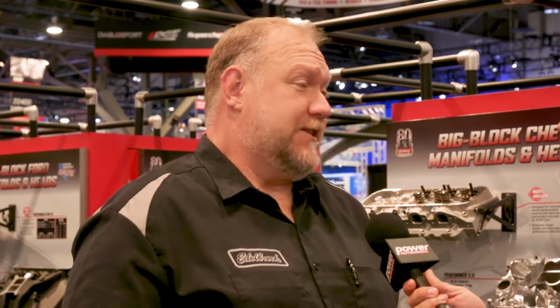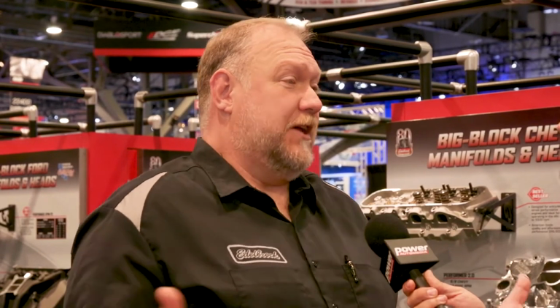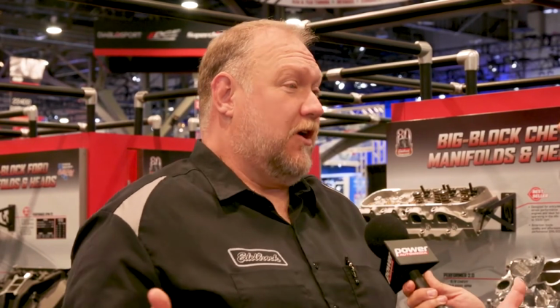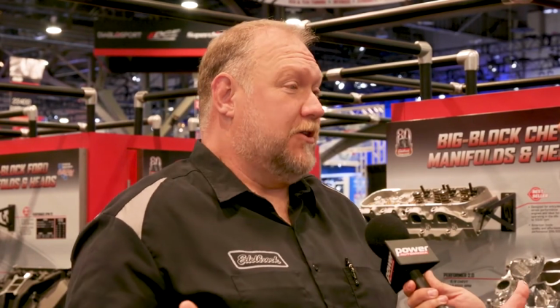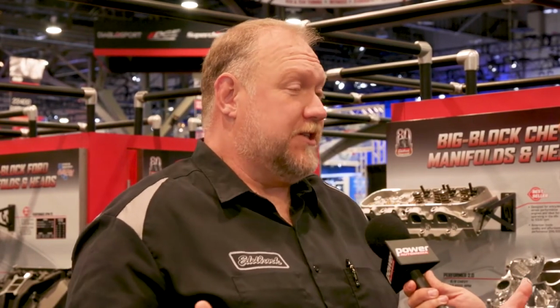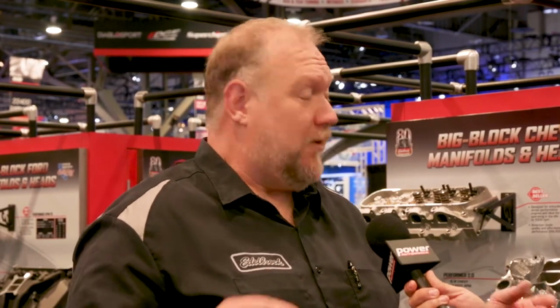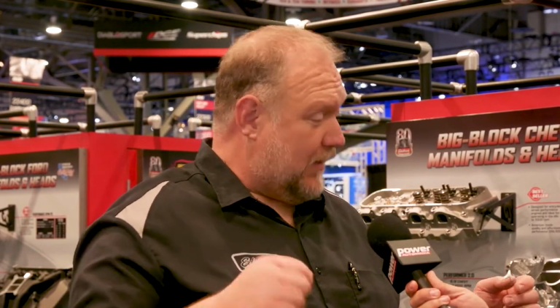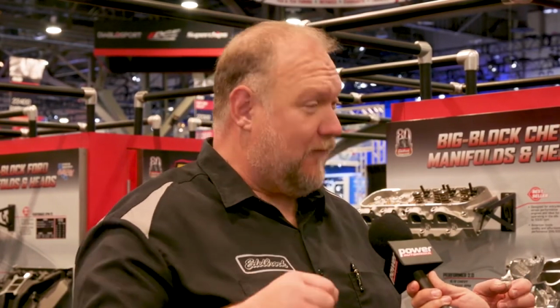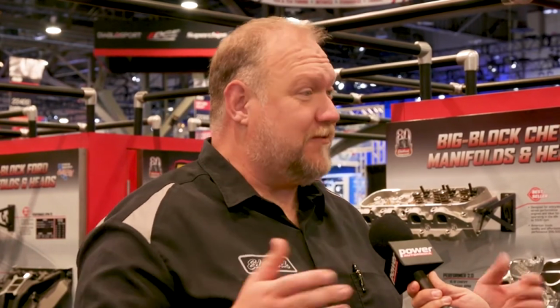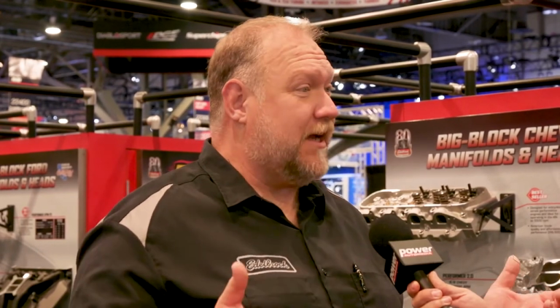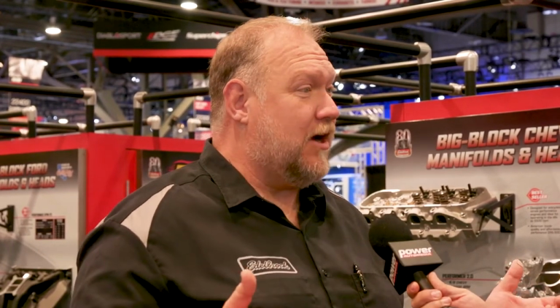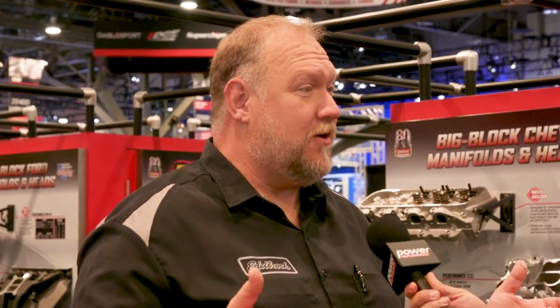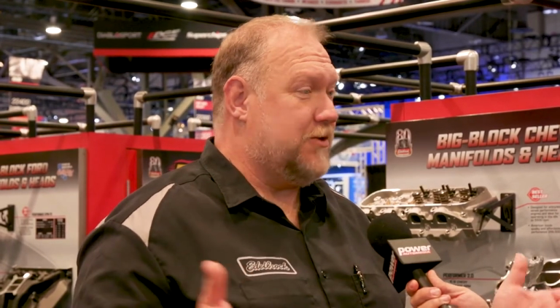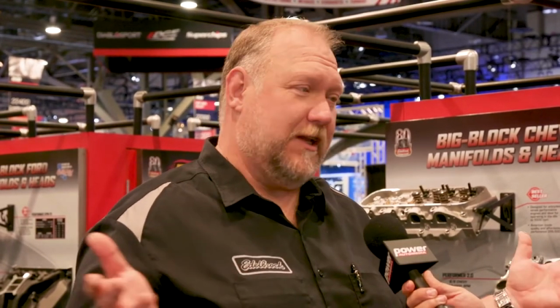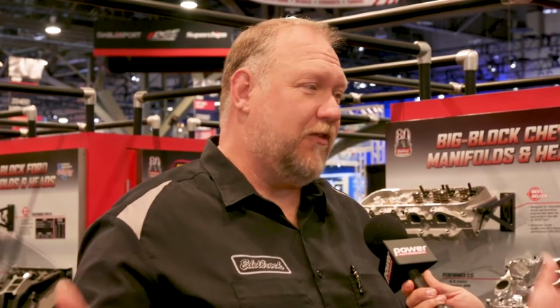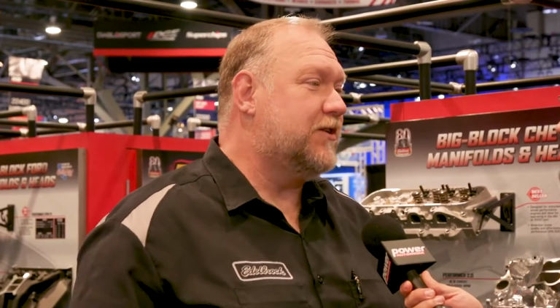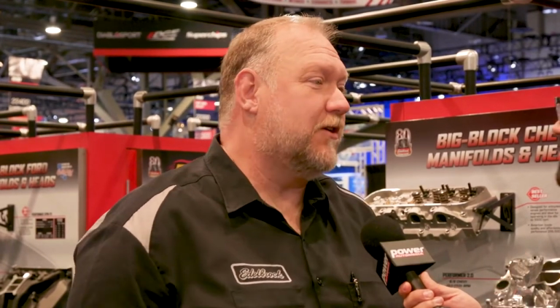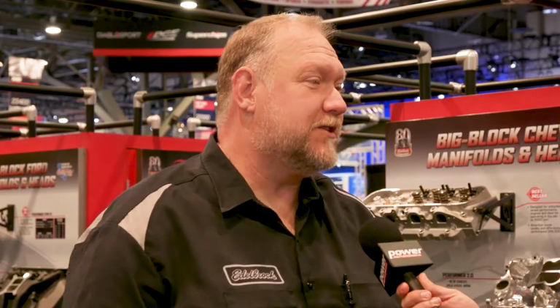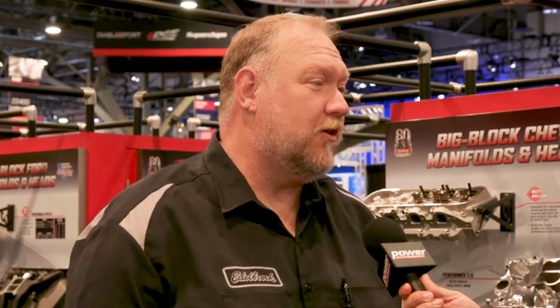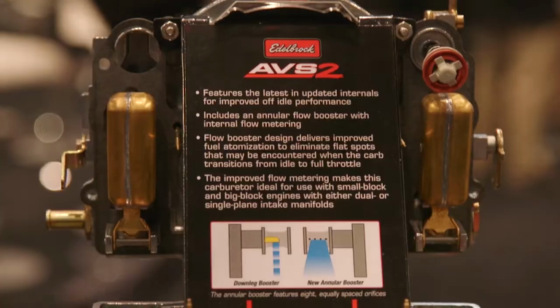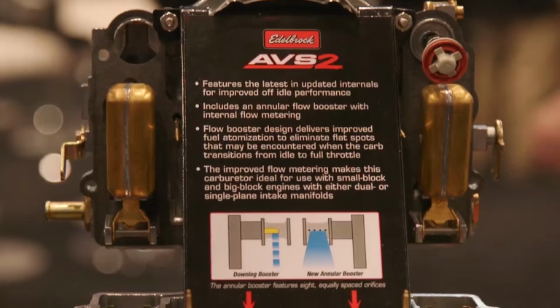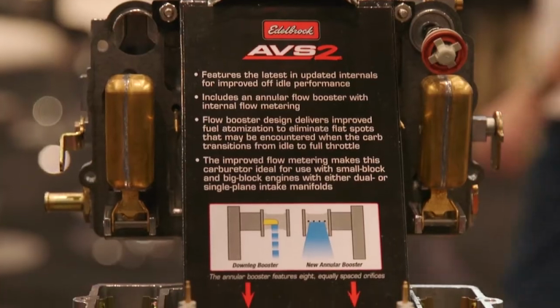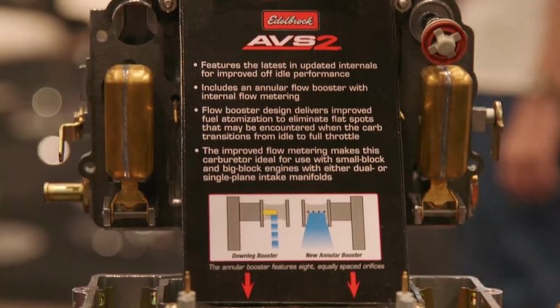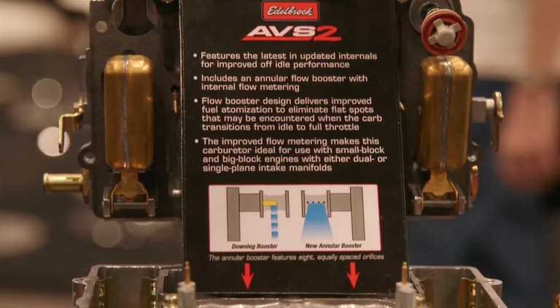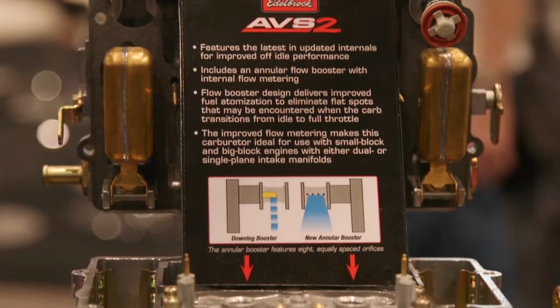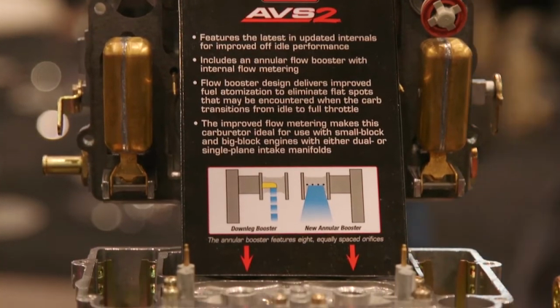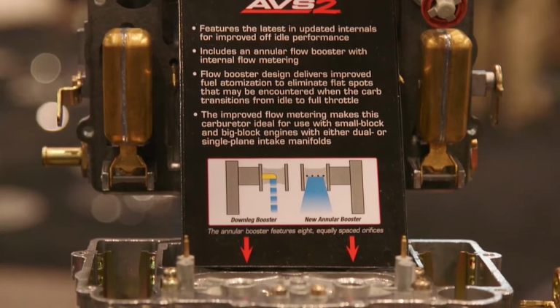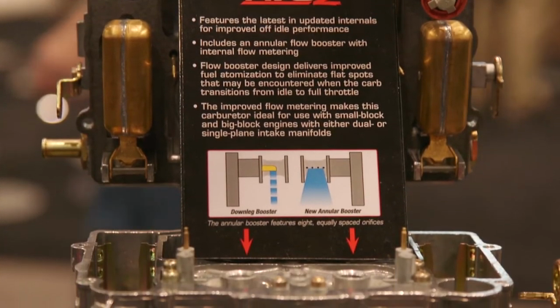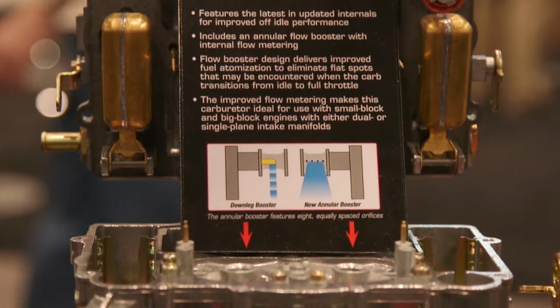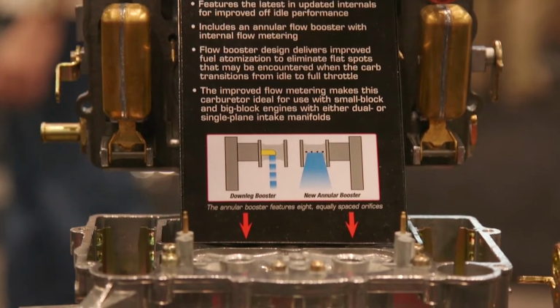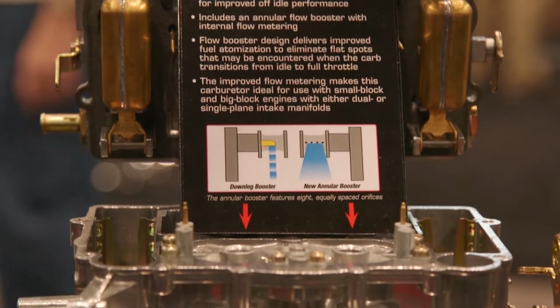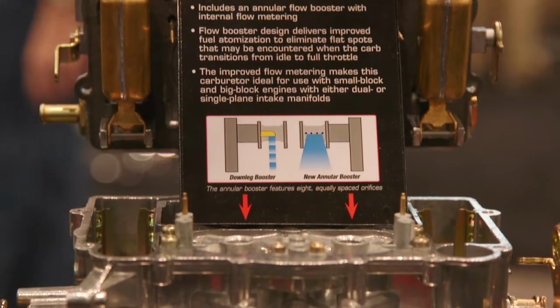And it still has your air adjustable air valve secondary door, just like the Thunder Series is known for. We've taken a good carburetor and made it great.